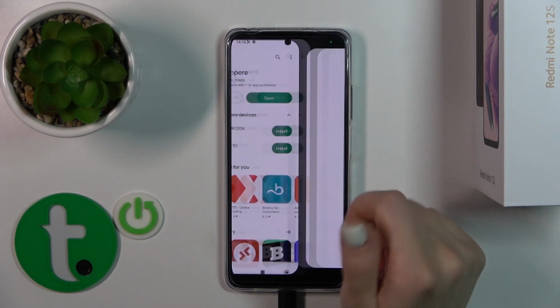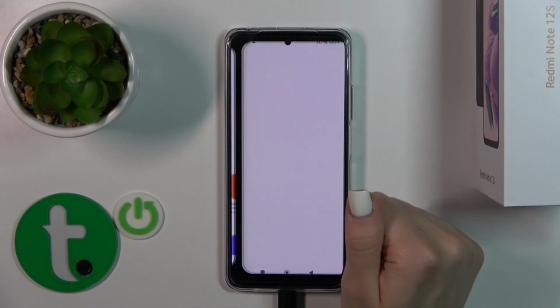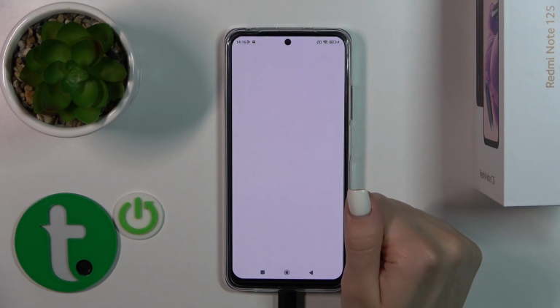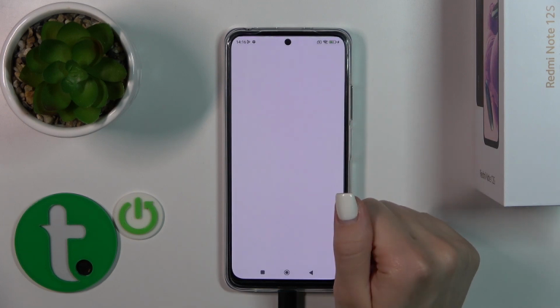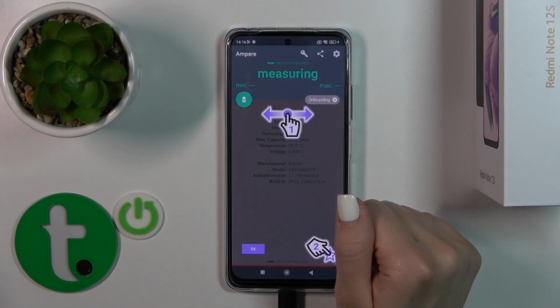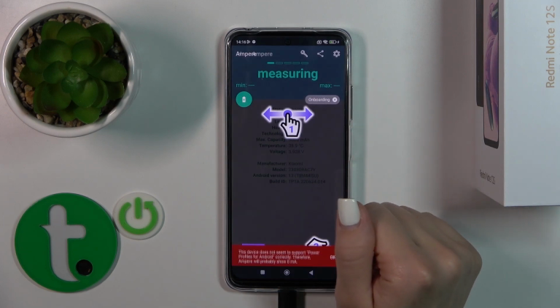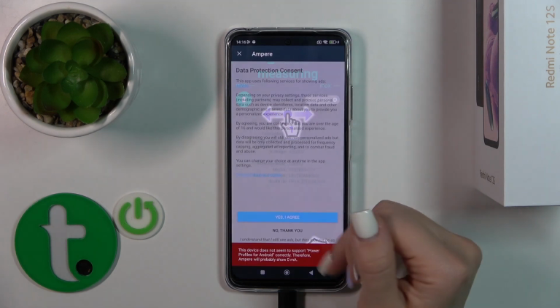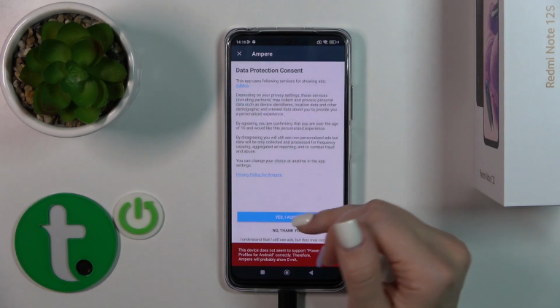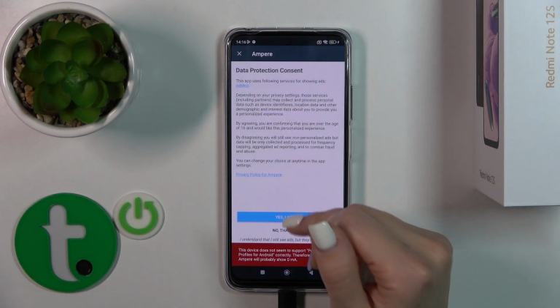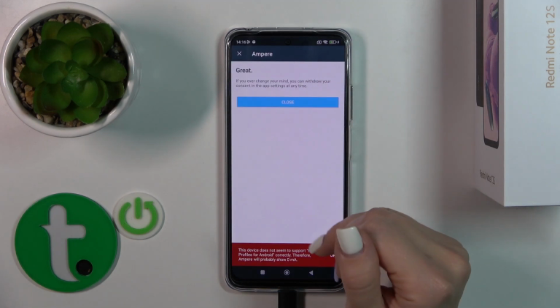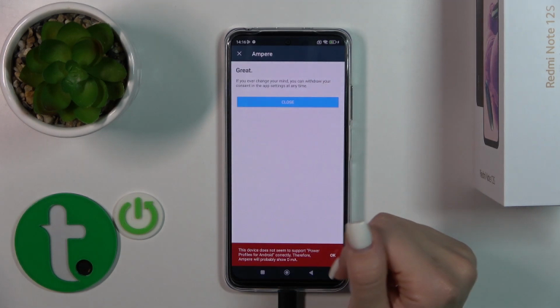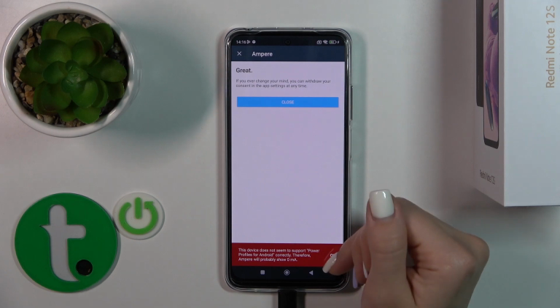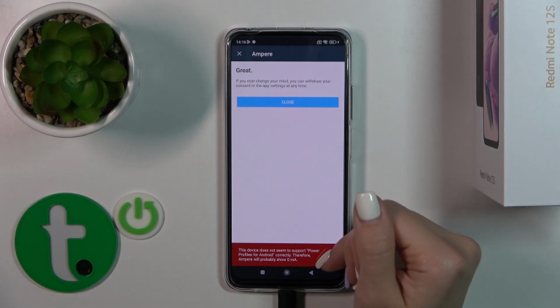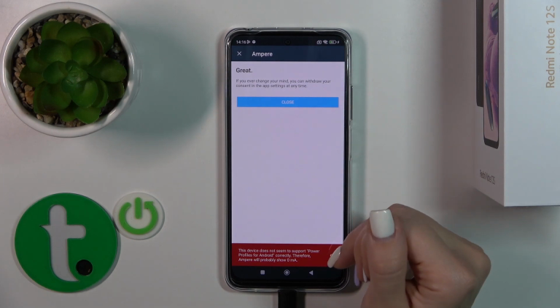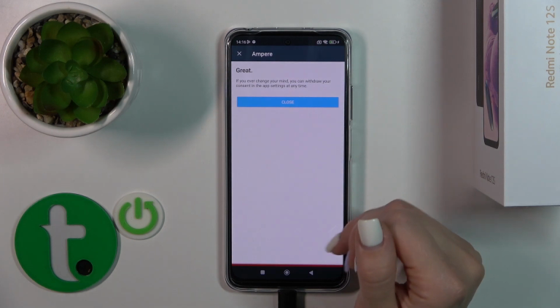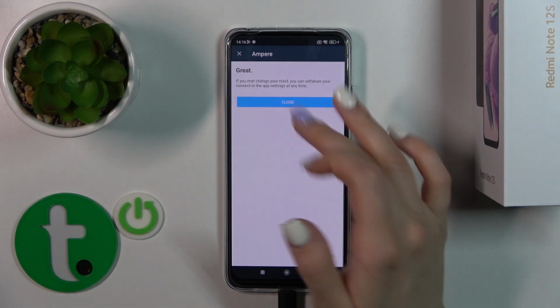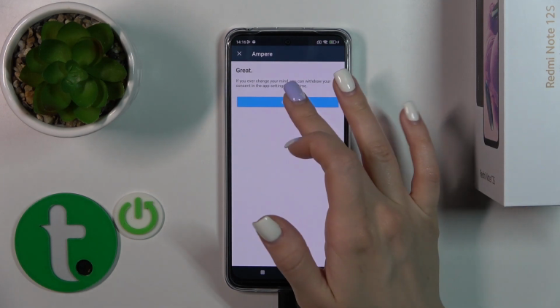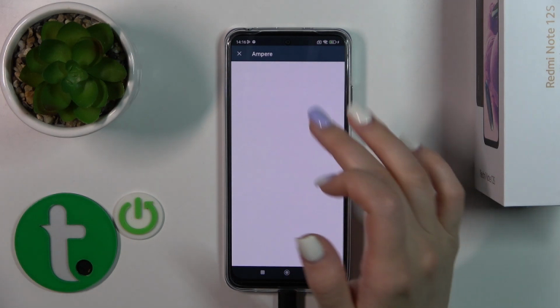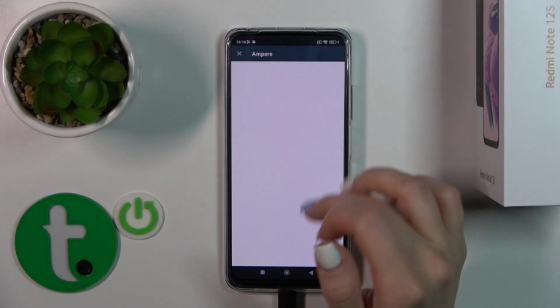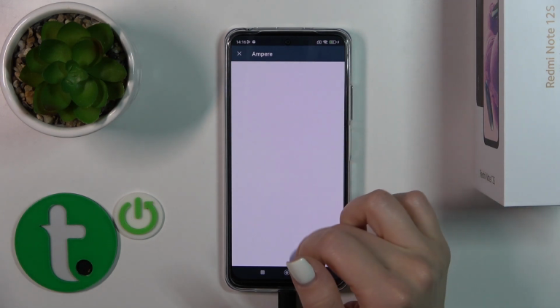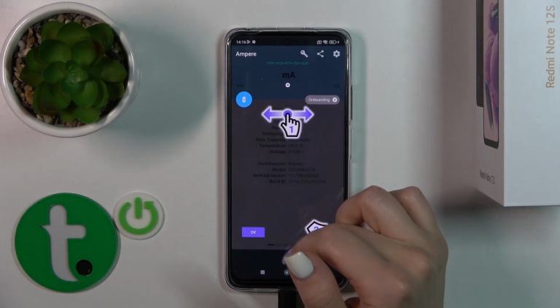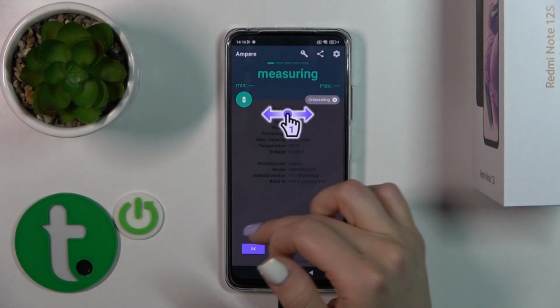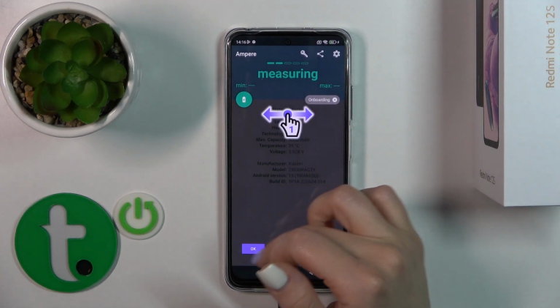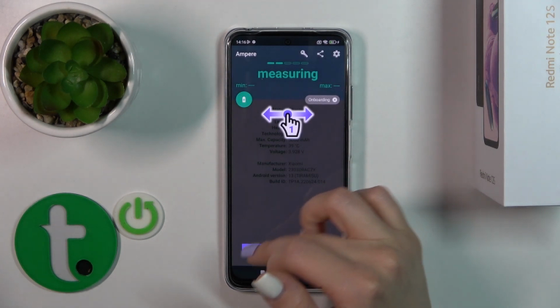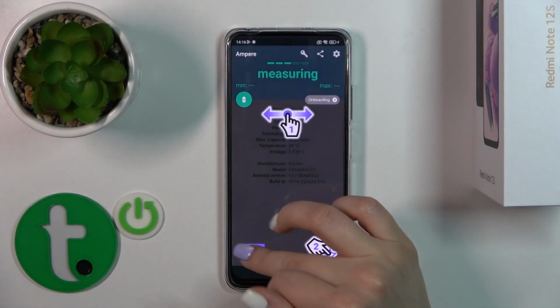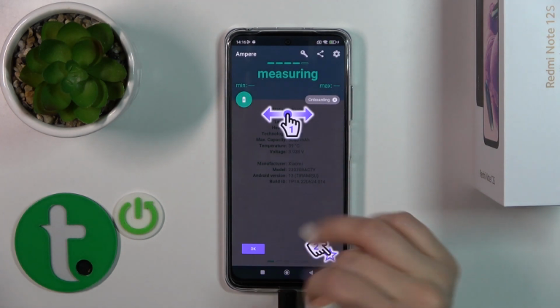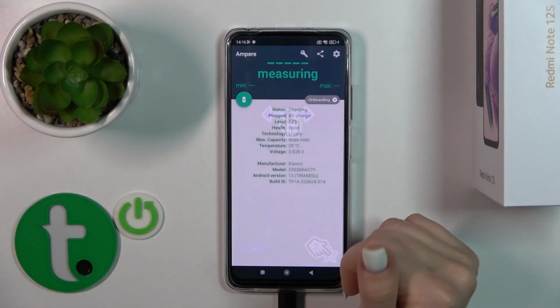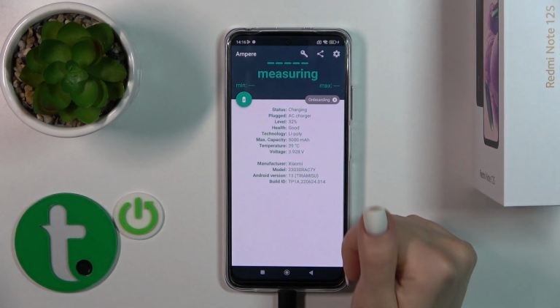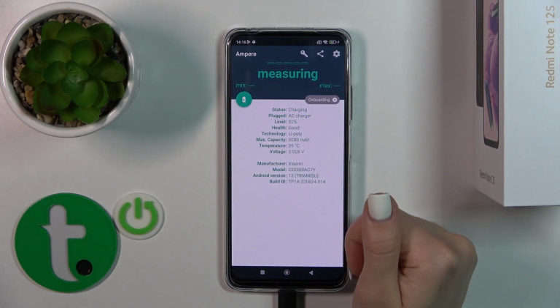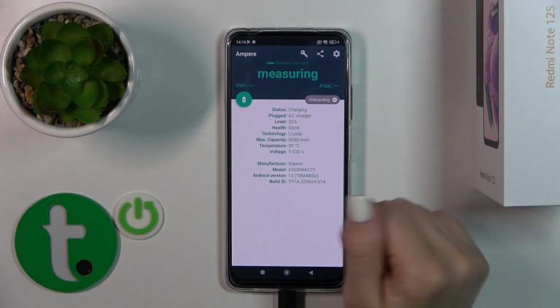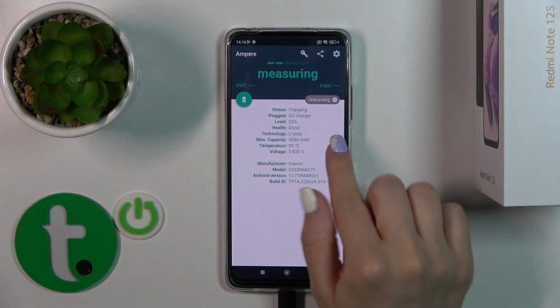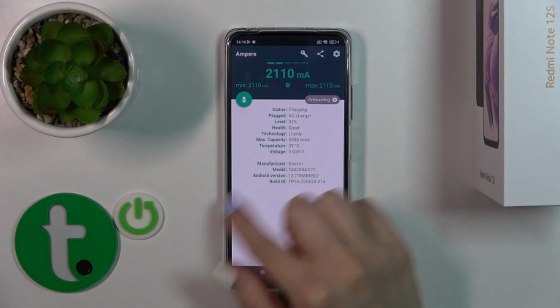Then tap to open the app, click 'Yes, I agree', tap to close, and tap OK in the bottom left corner.